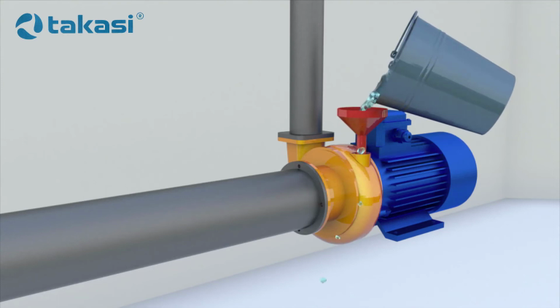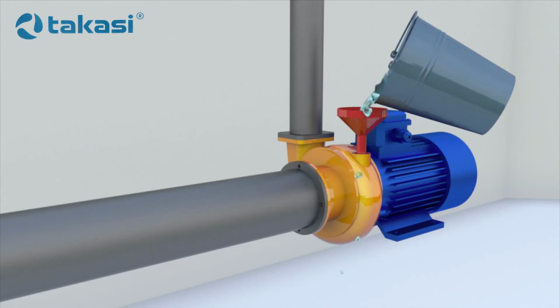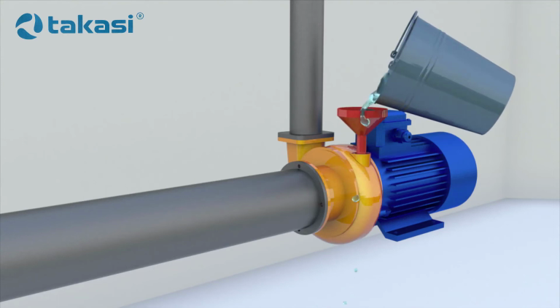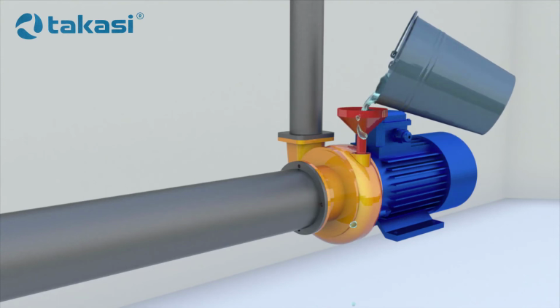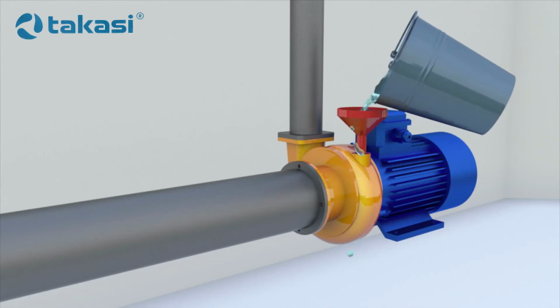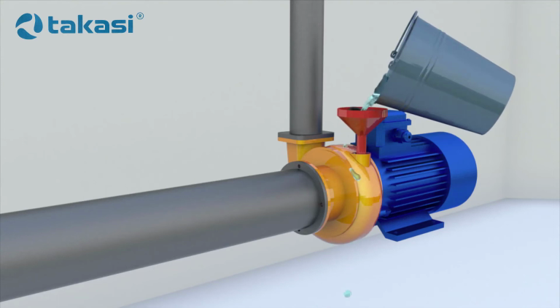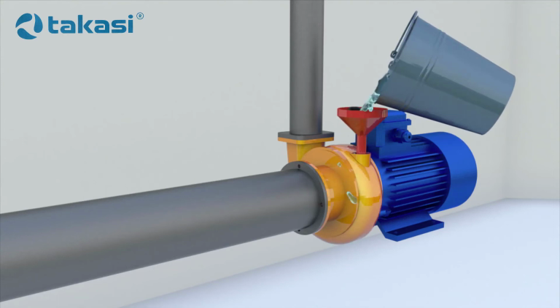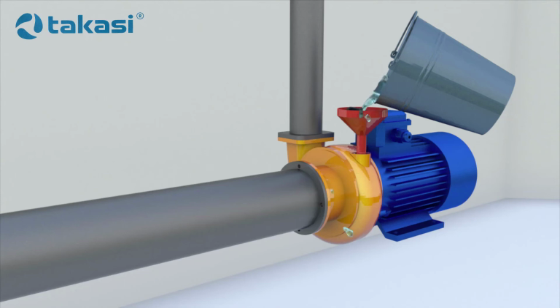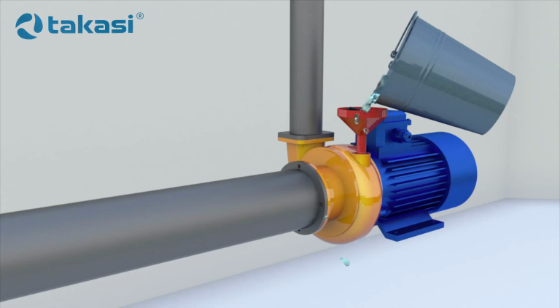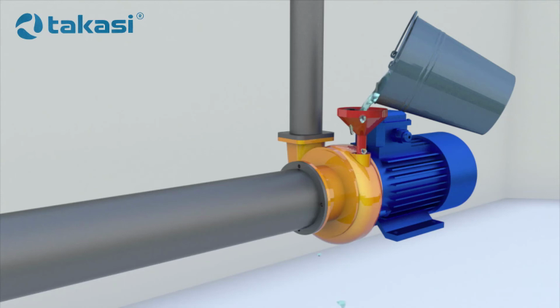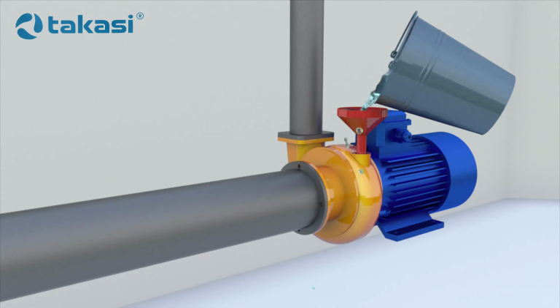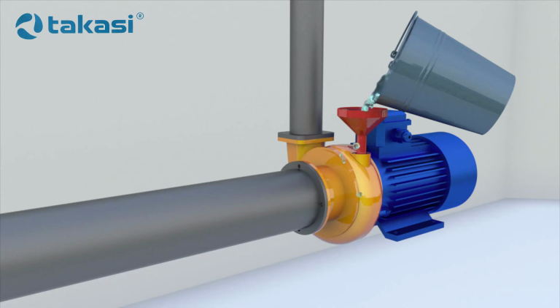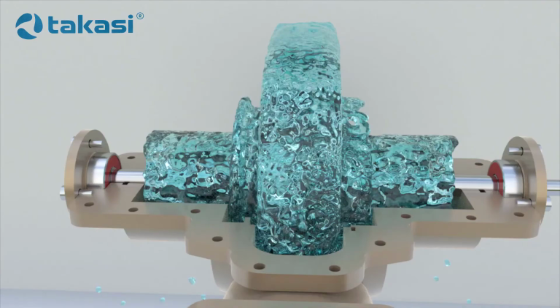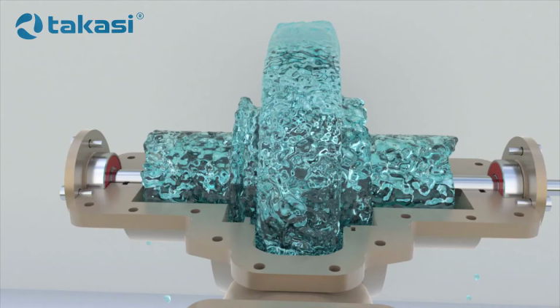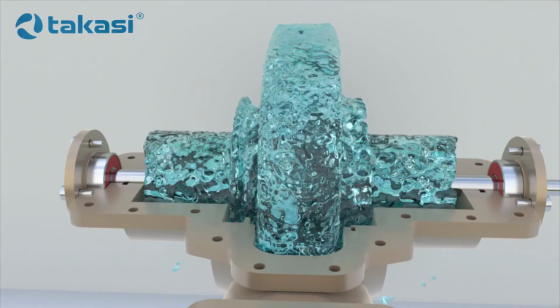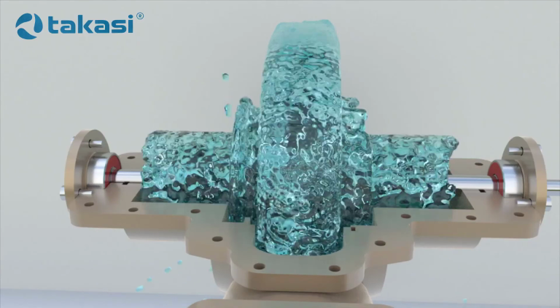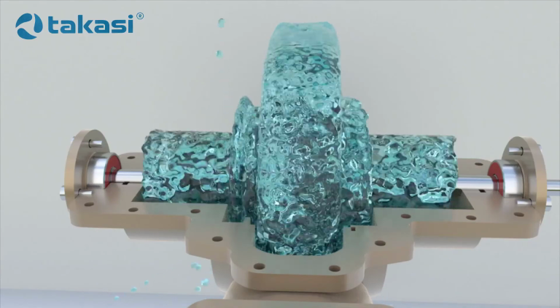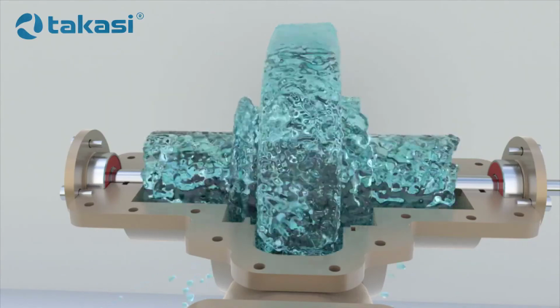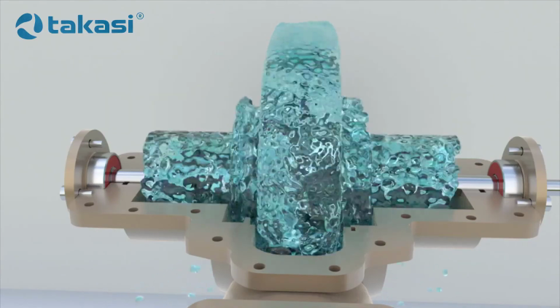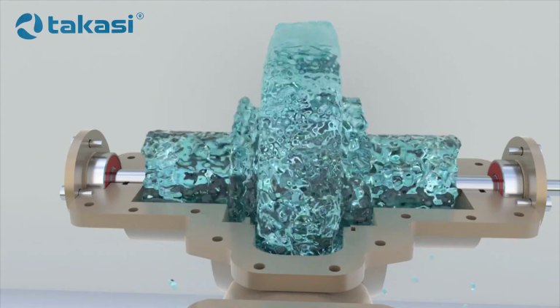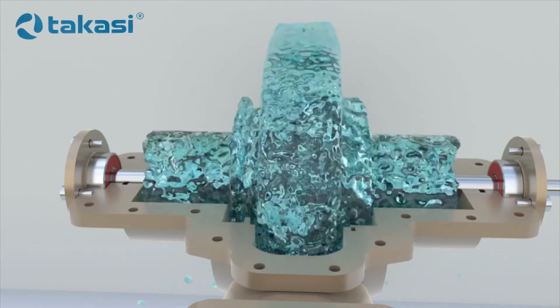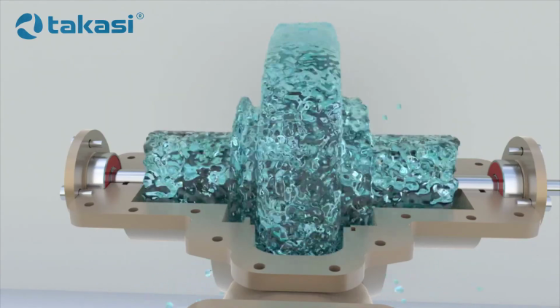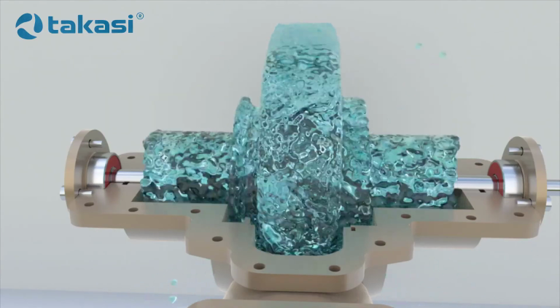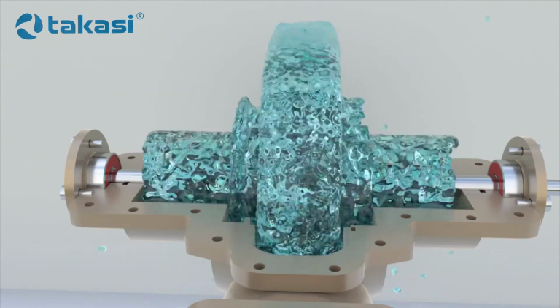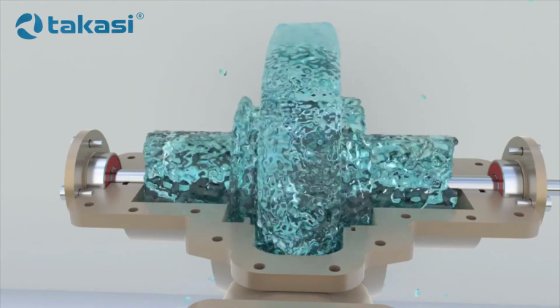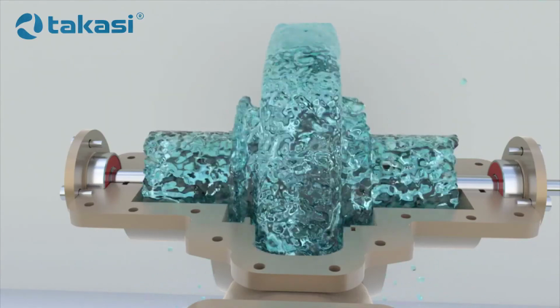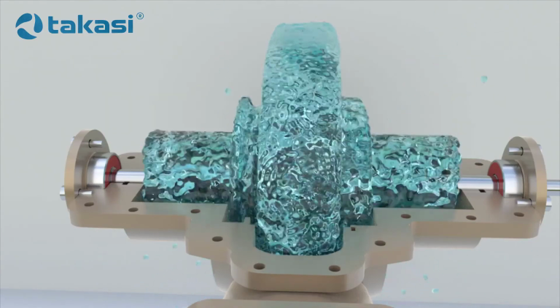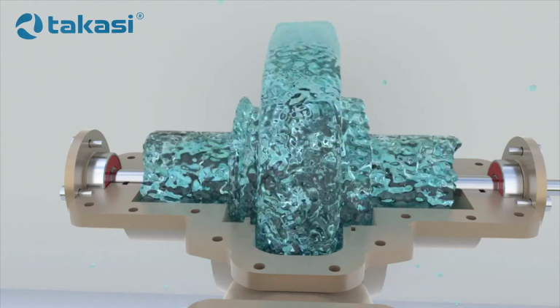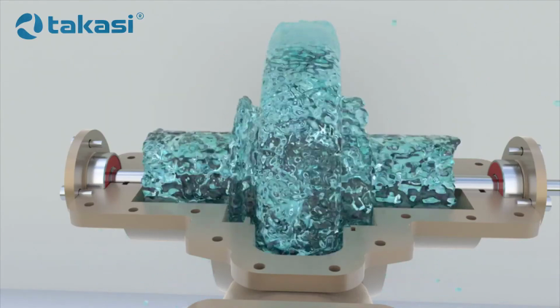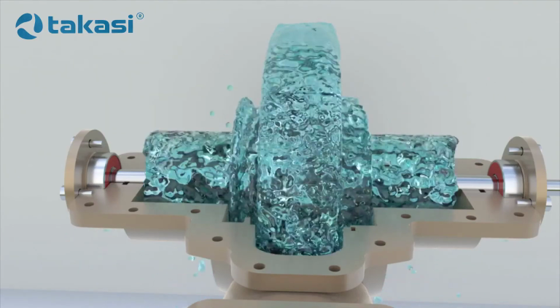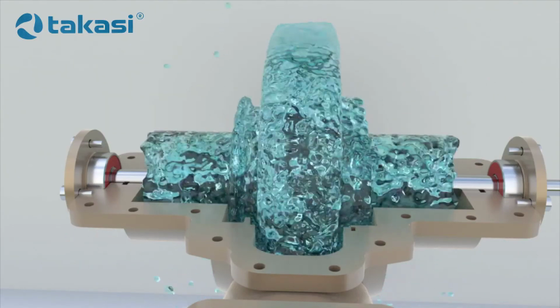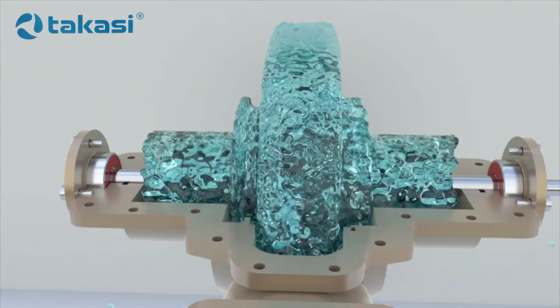If you are interested in self-priming pumps or other designs, let us know in the comment section and we will try to make a video about them.